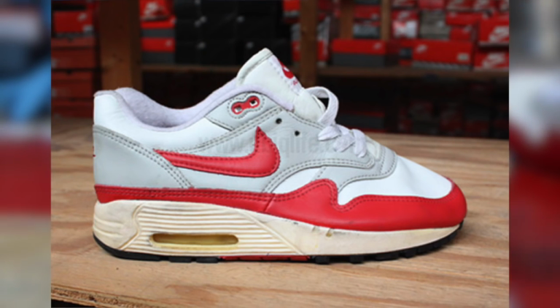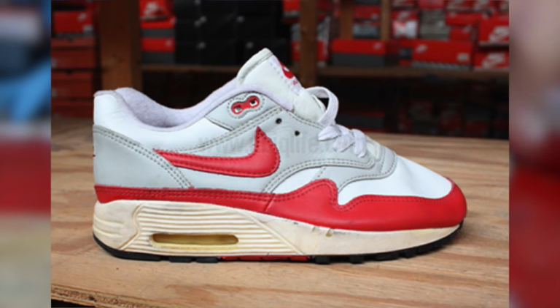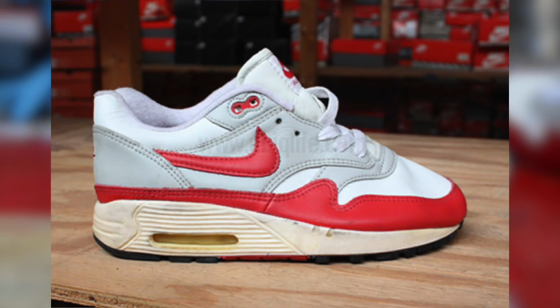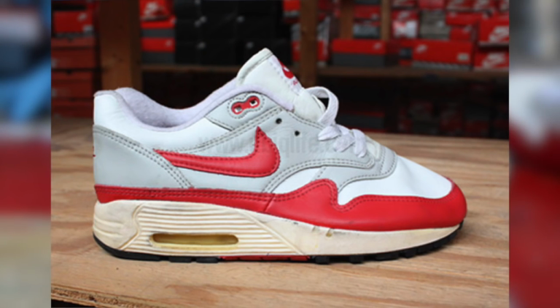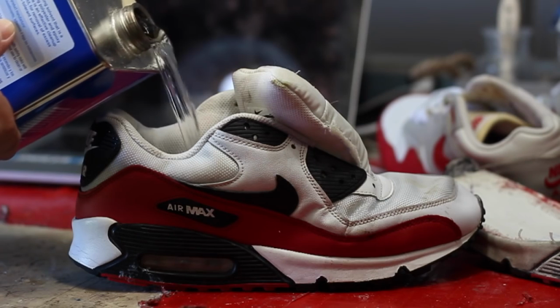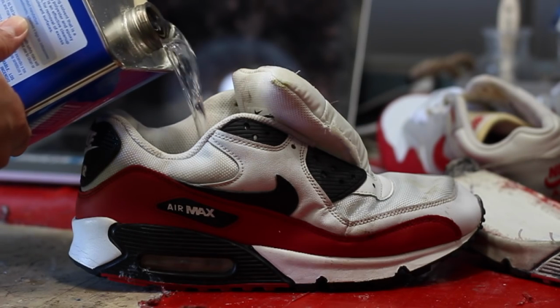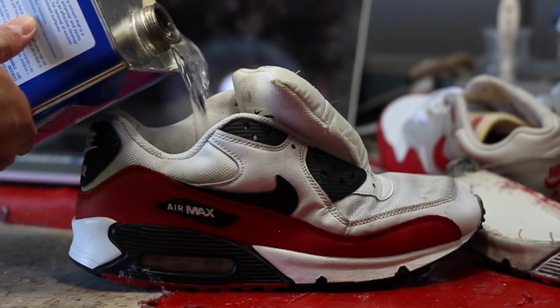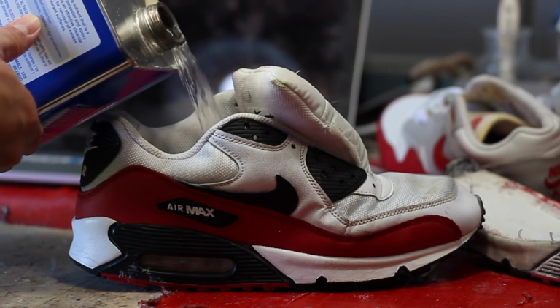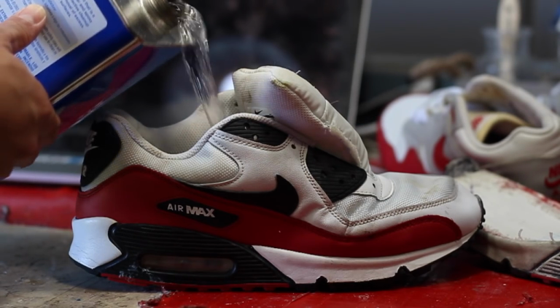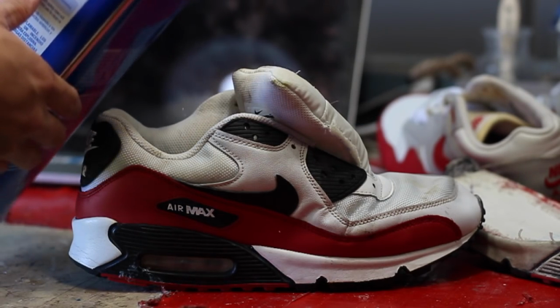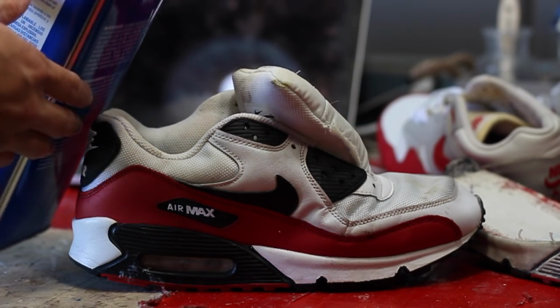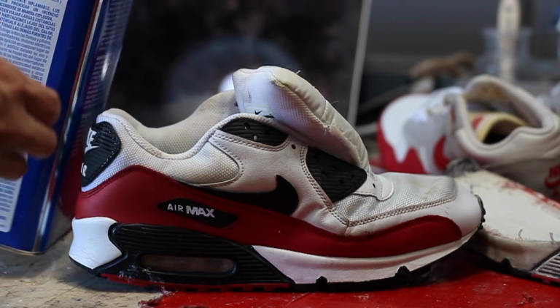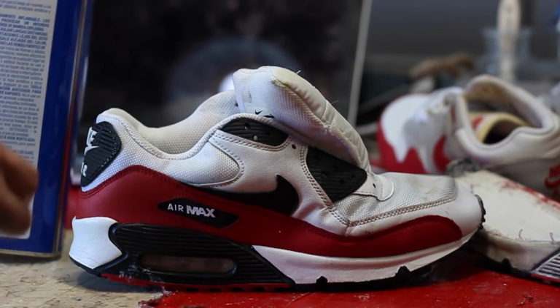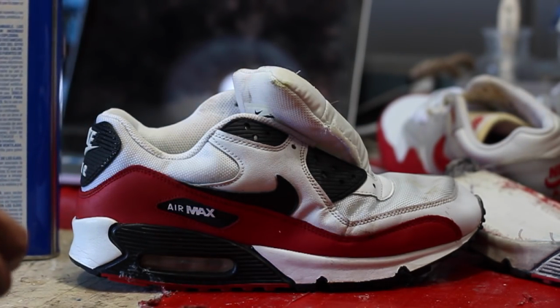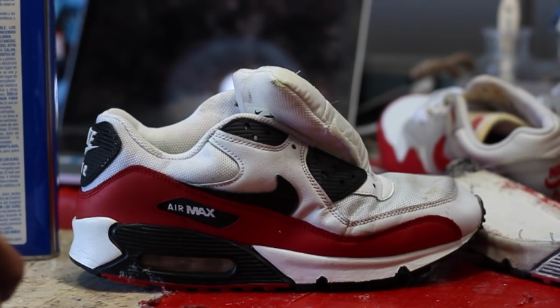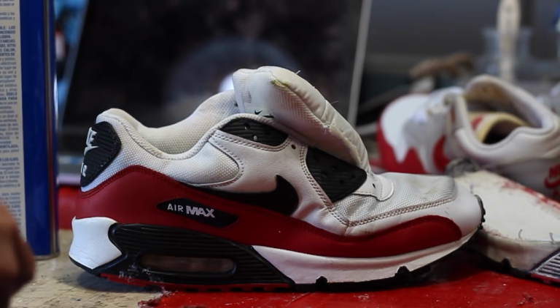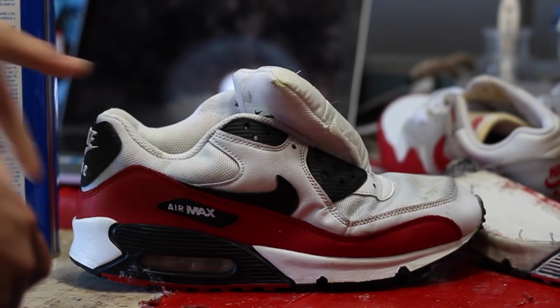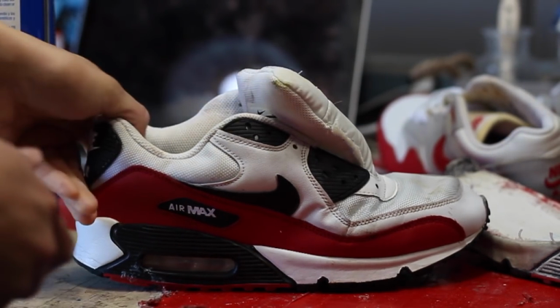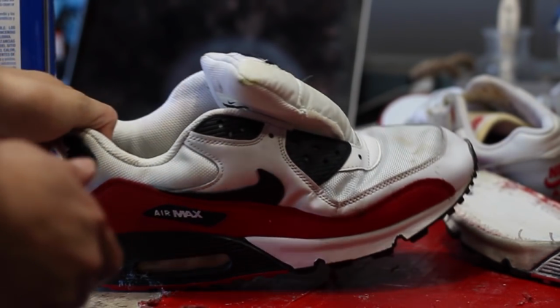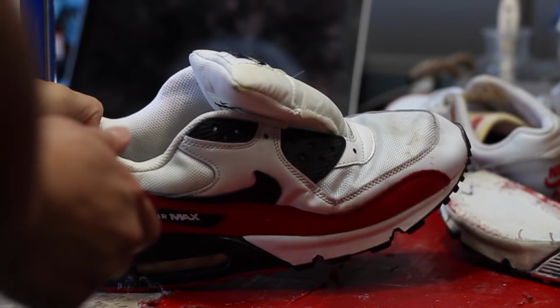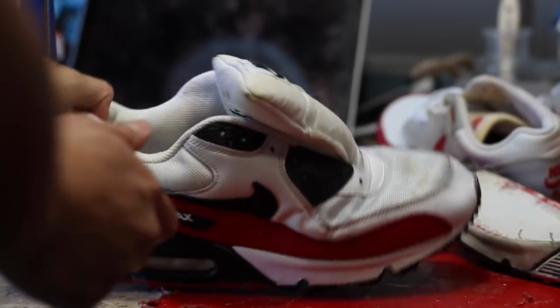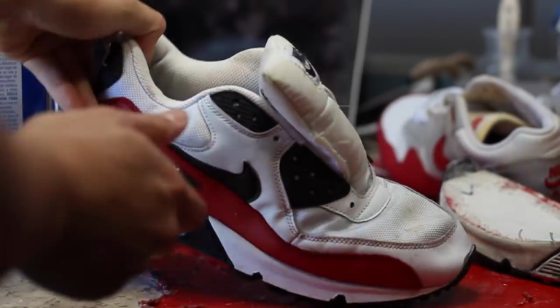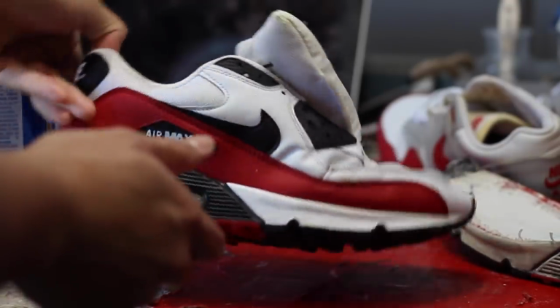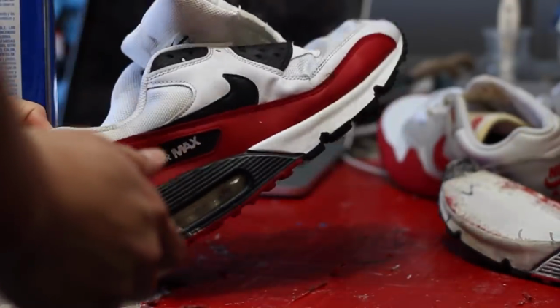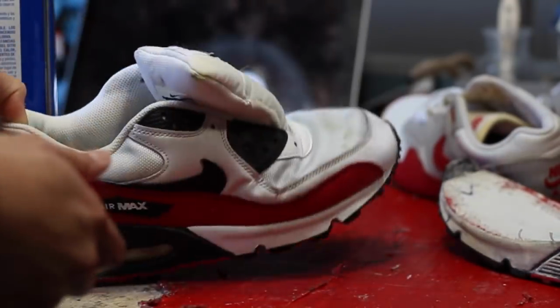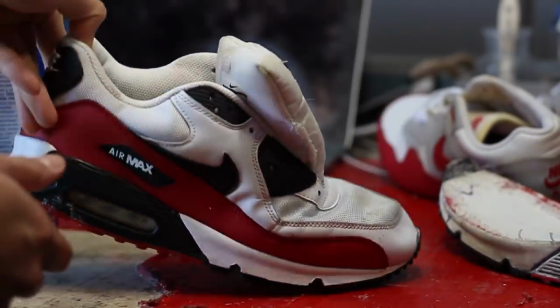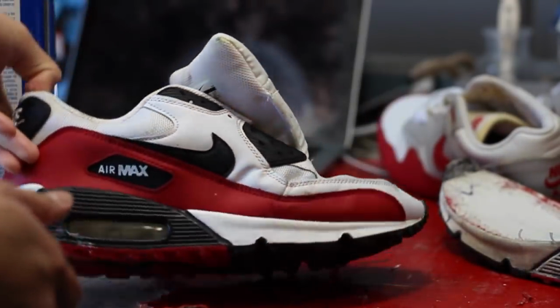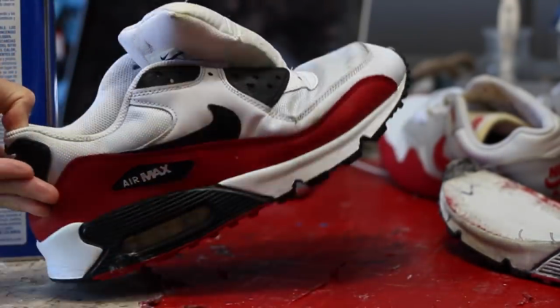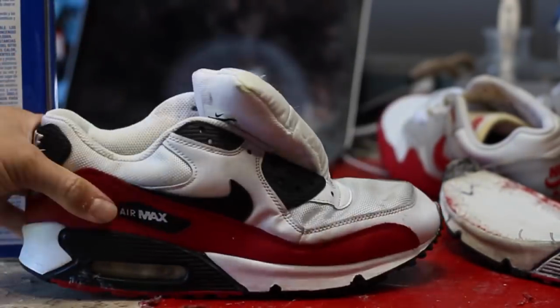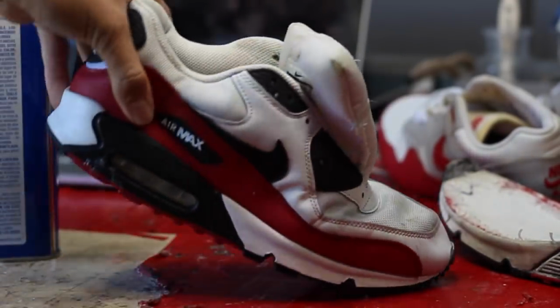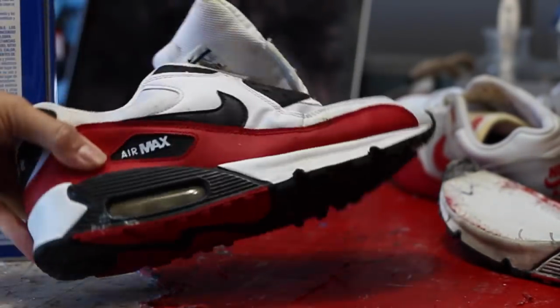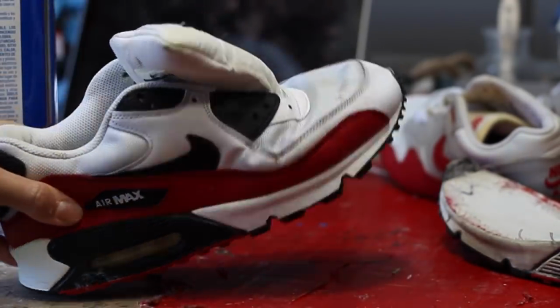To separate the donor midsole, I'm just pouring acetone on top so I can melt the adhesive and I could just pull the uppers apart.